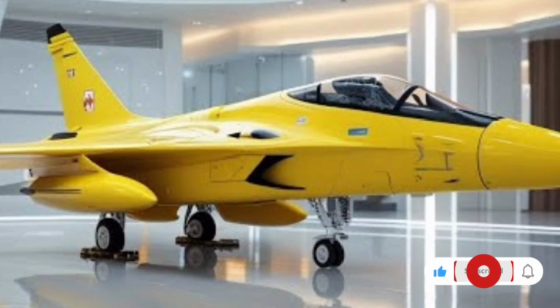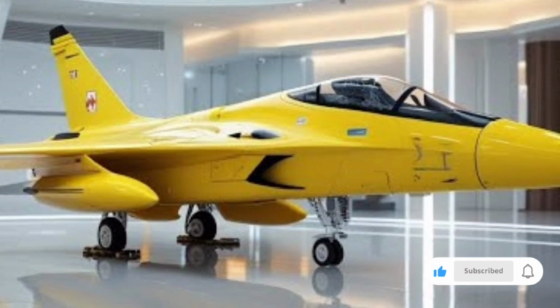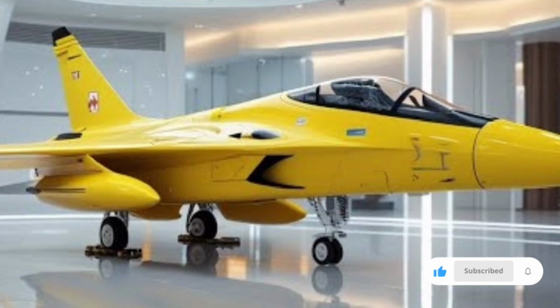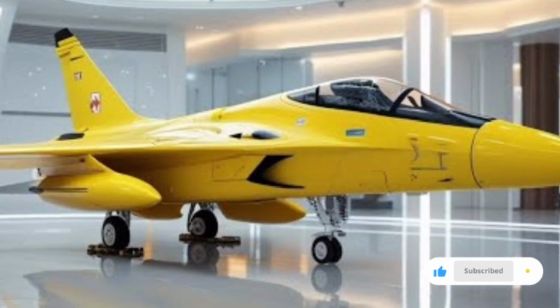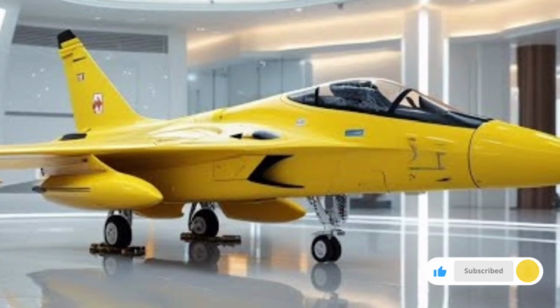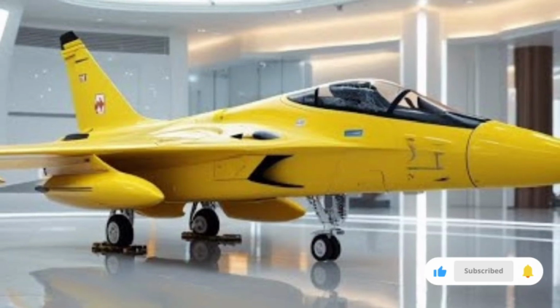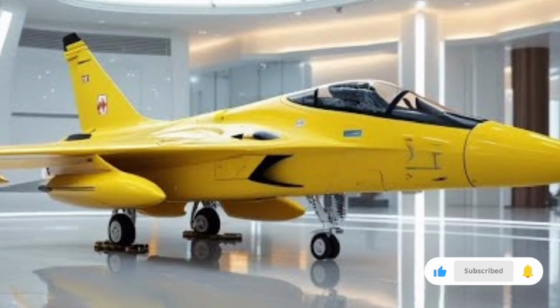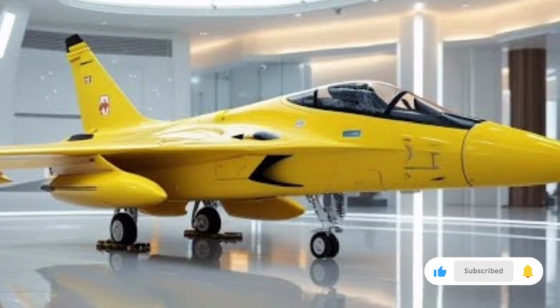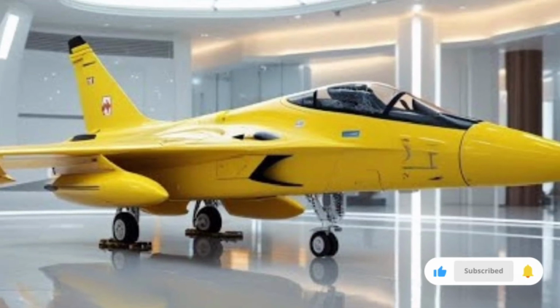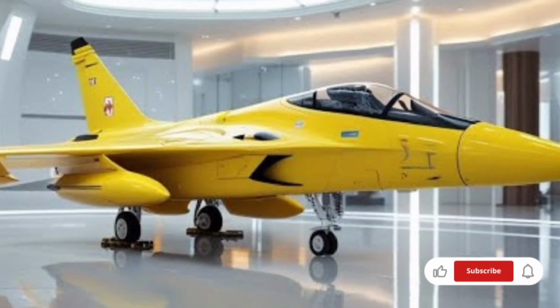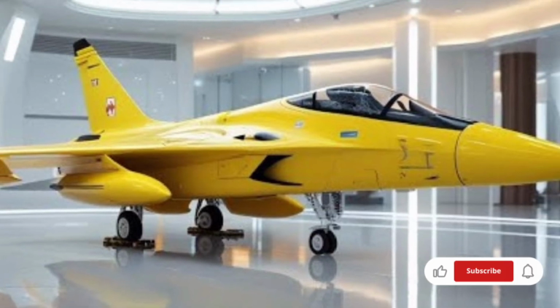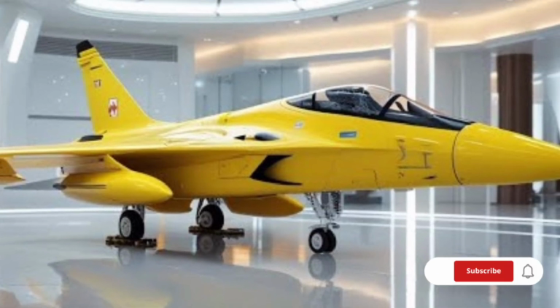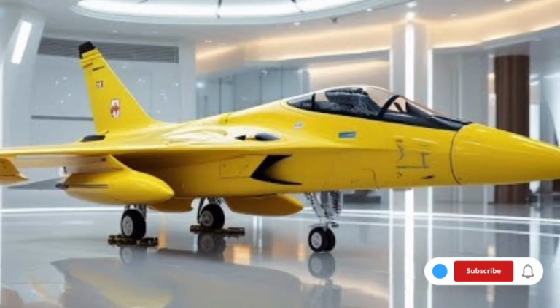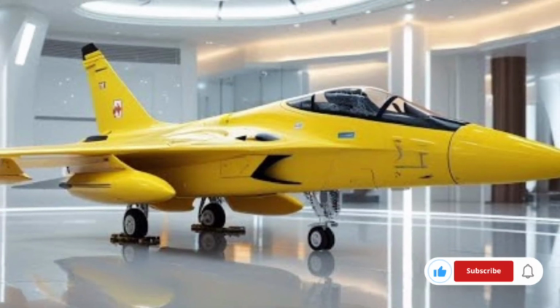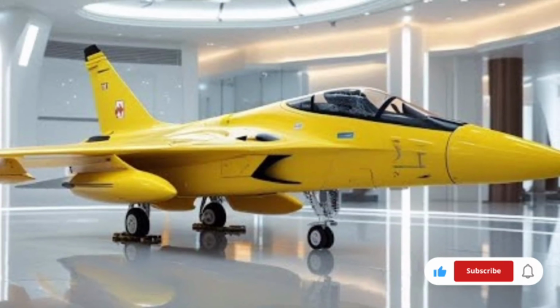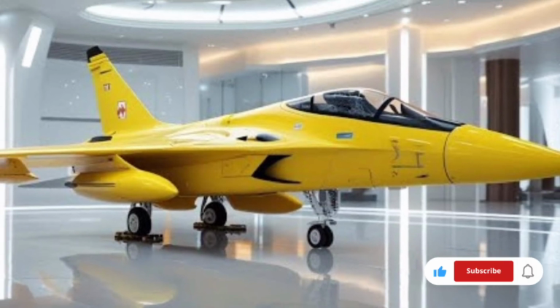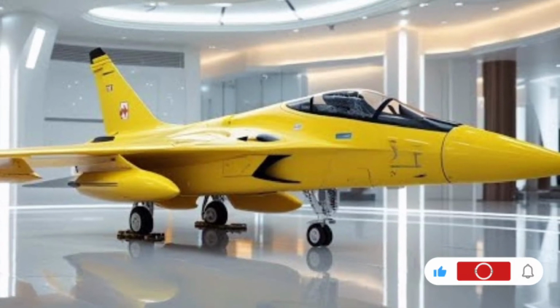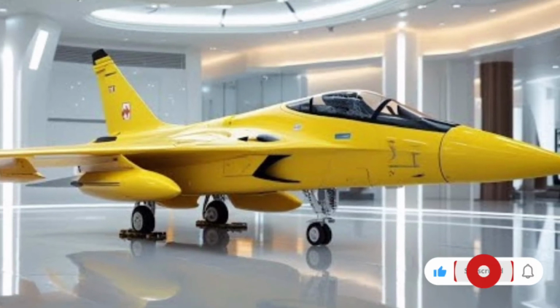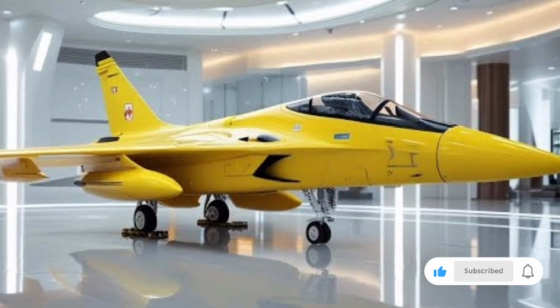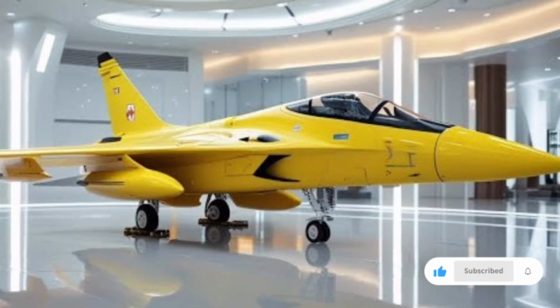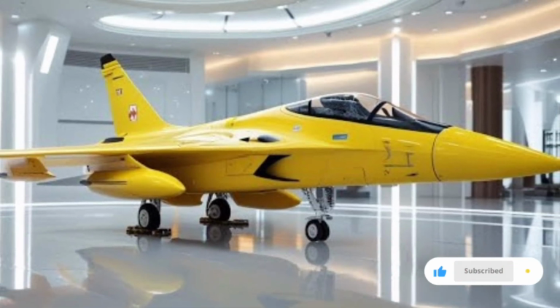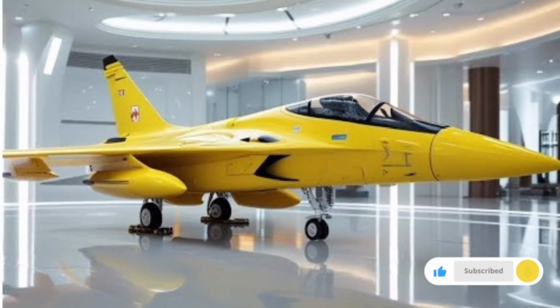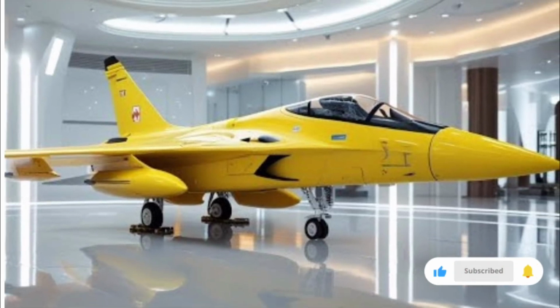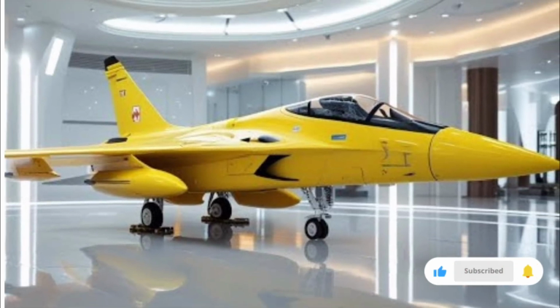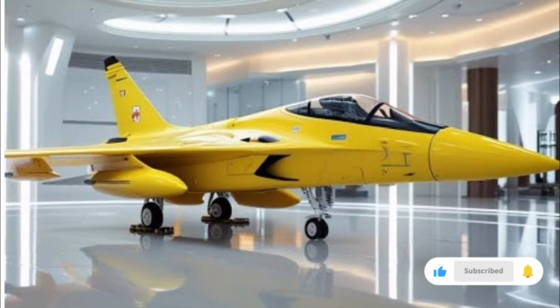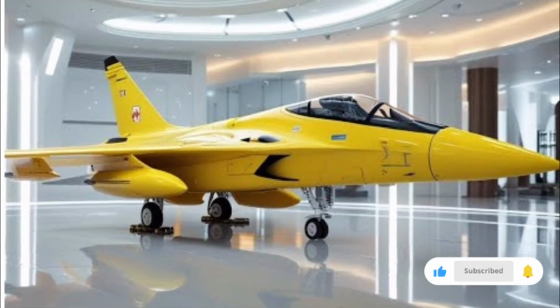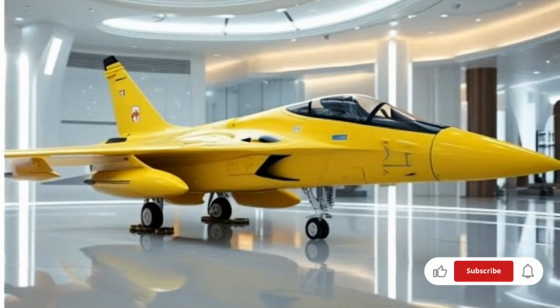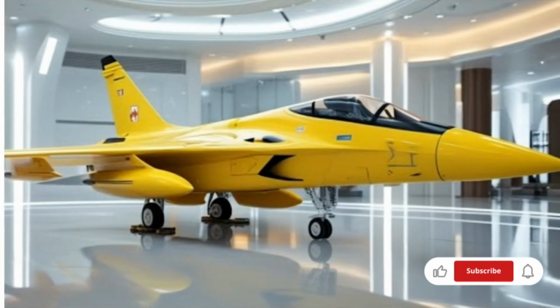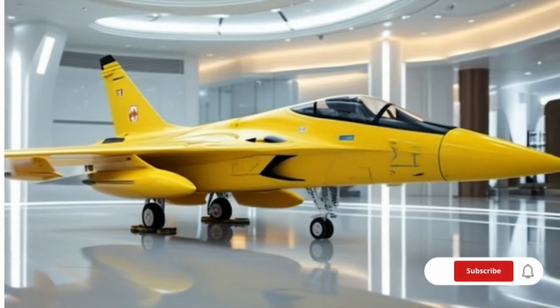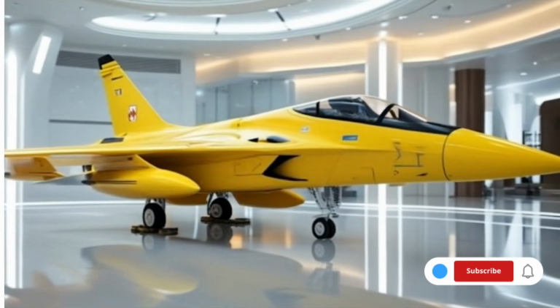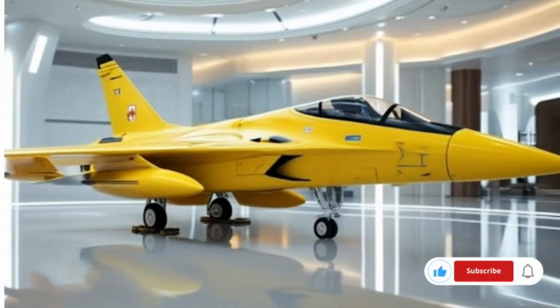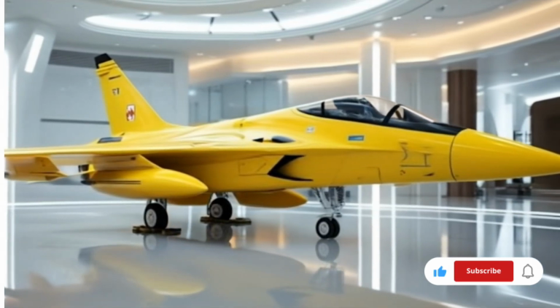This was a complete review of the 2026 JF-17 Thunder jet, its specifications, features, and overall performance.